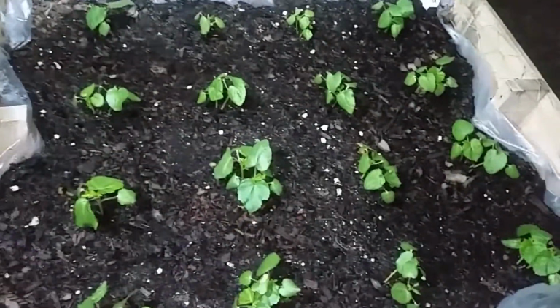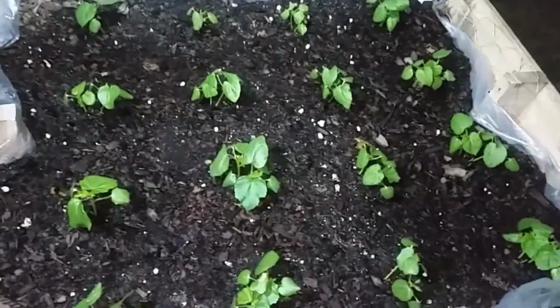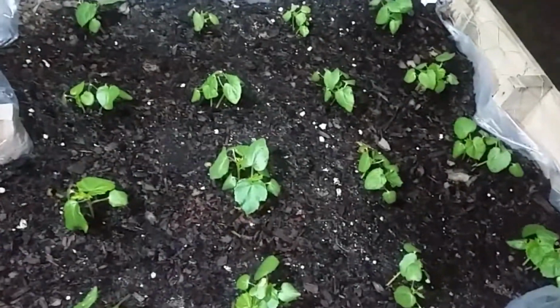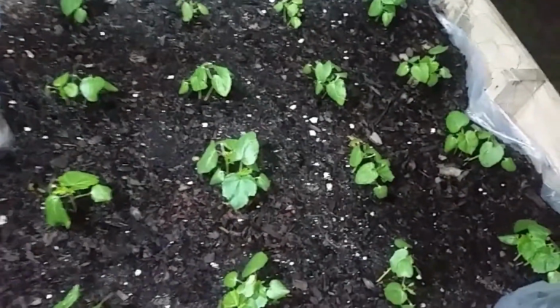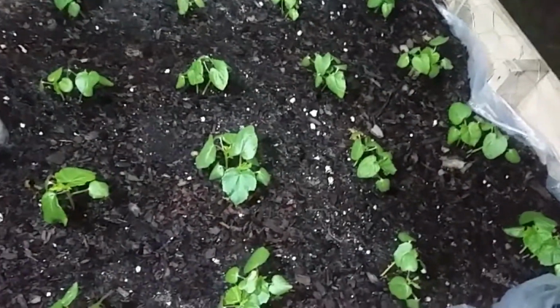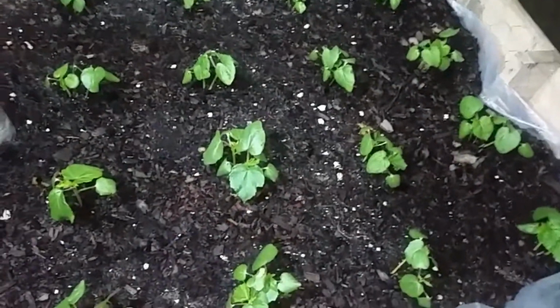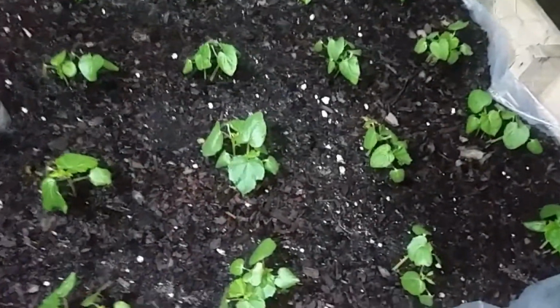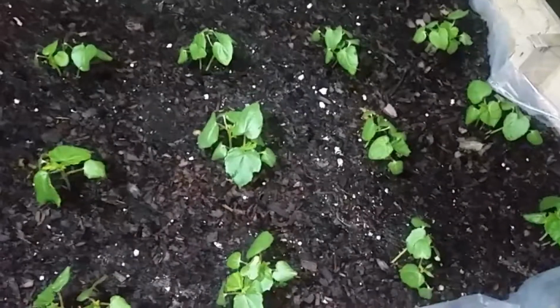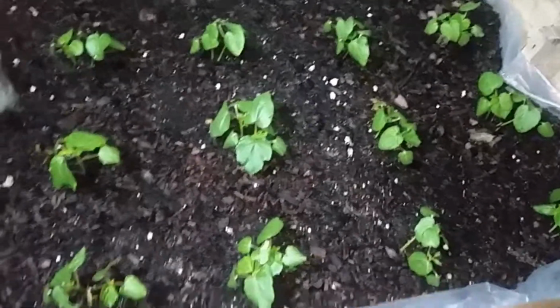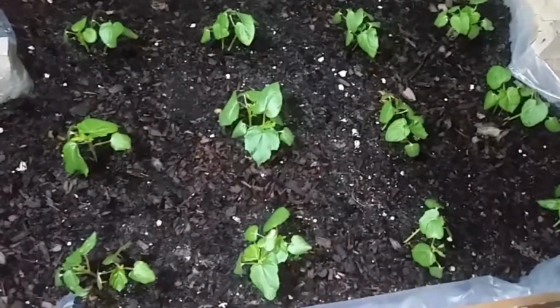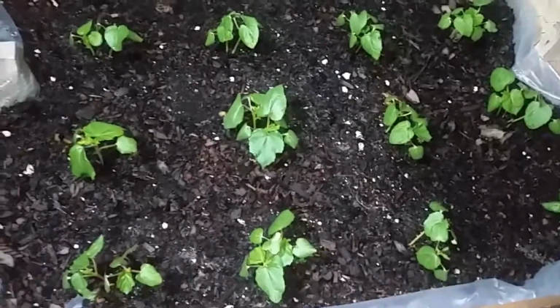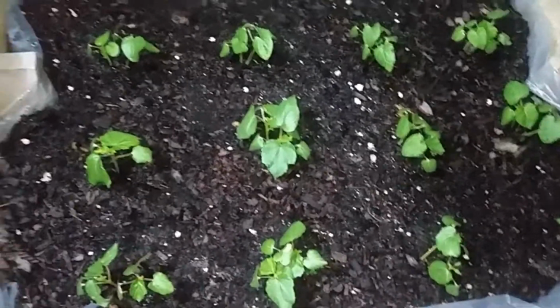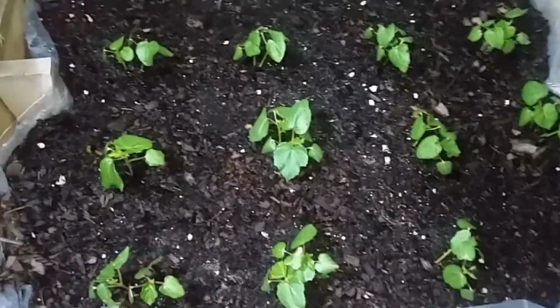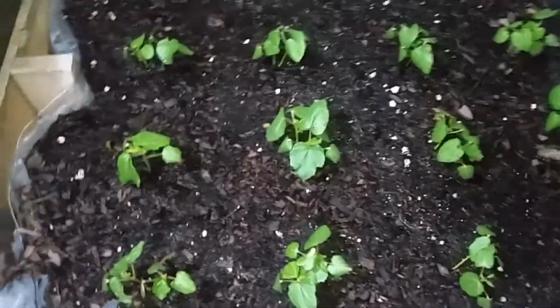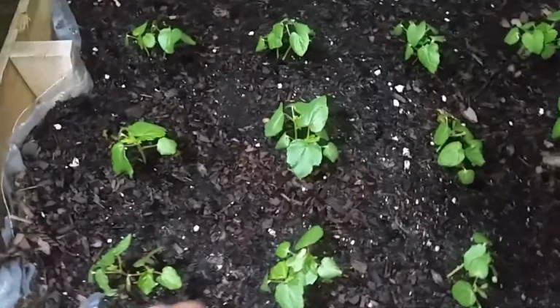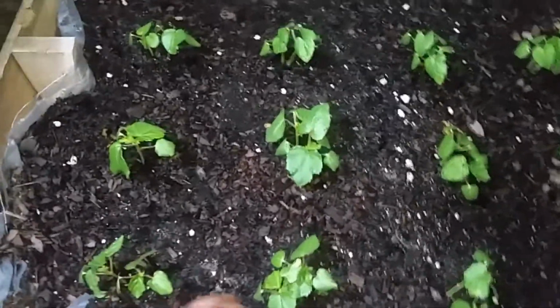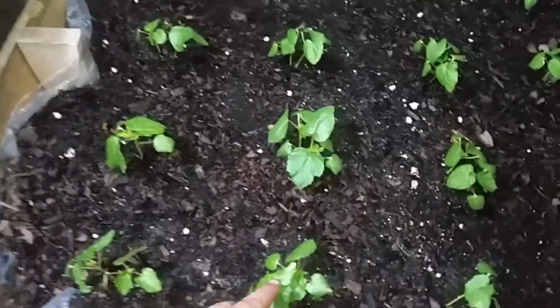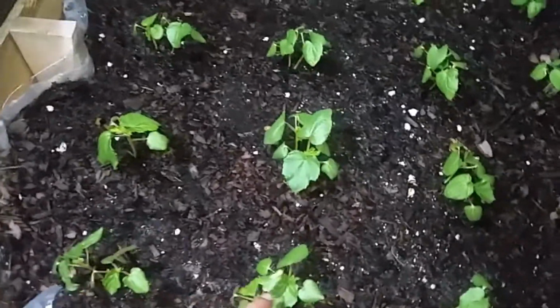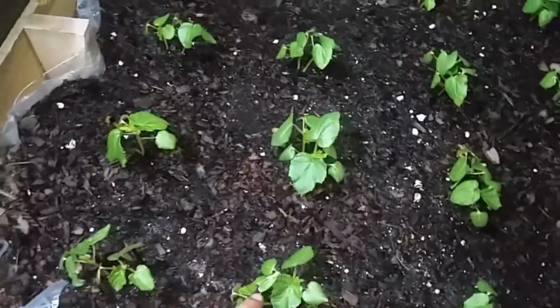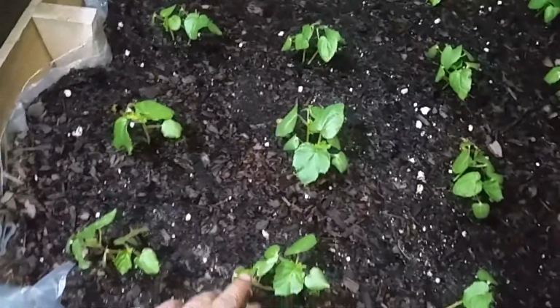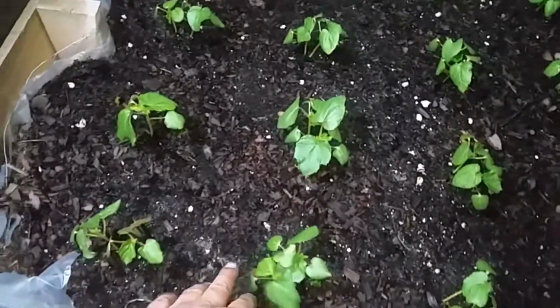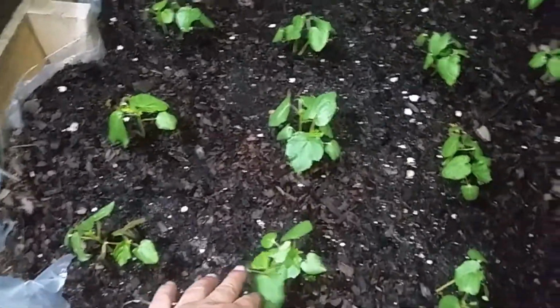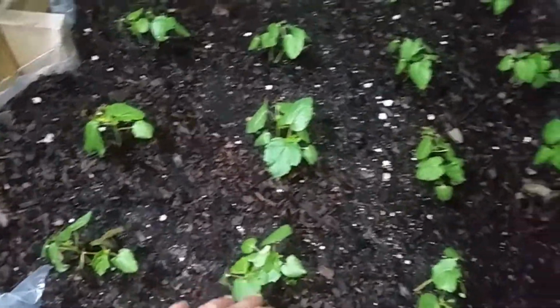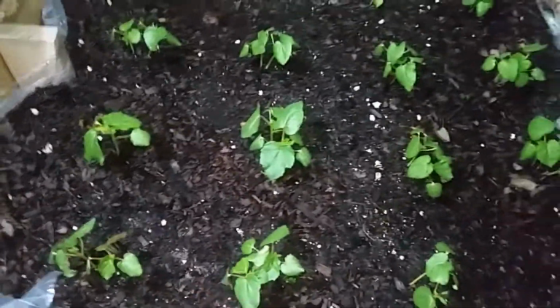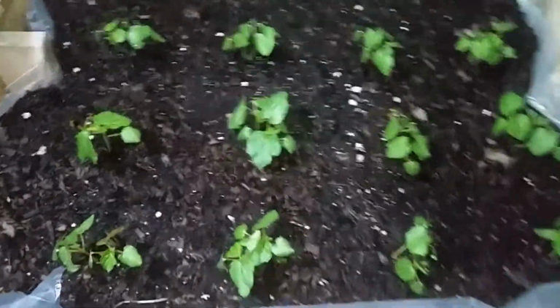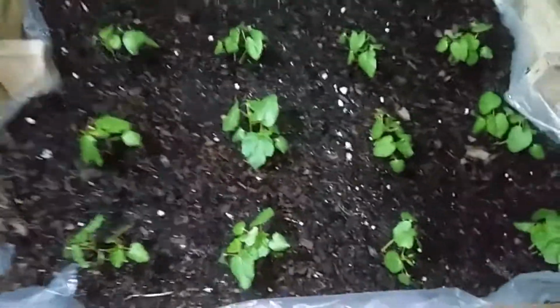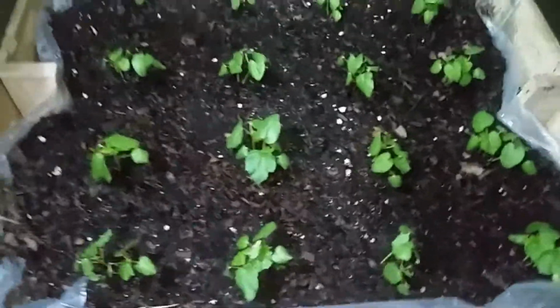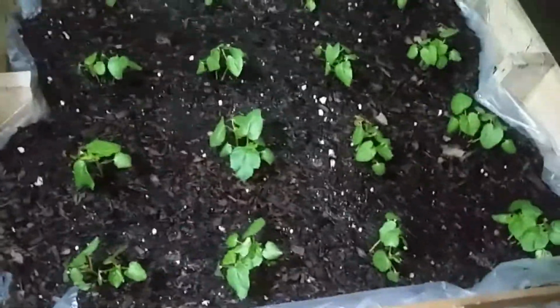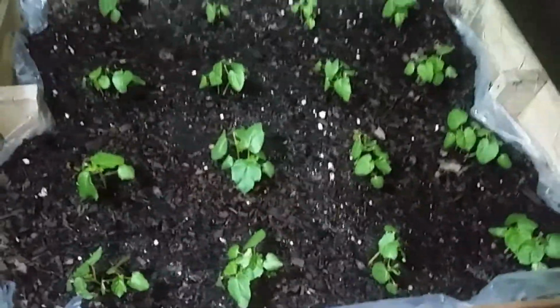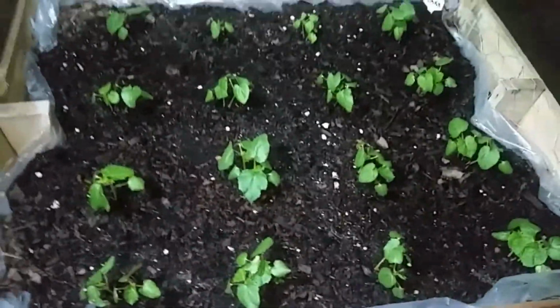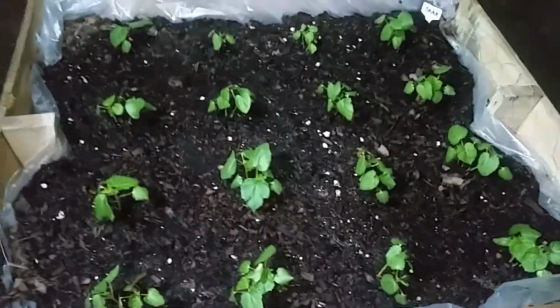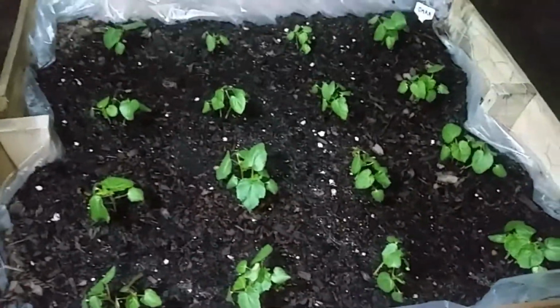Our okra is growing pretty well. It's a little bit slower growing than all the other stuff.